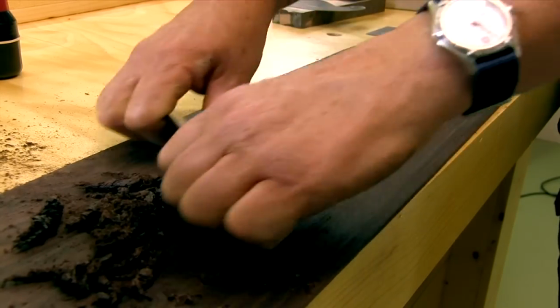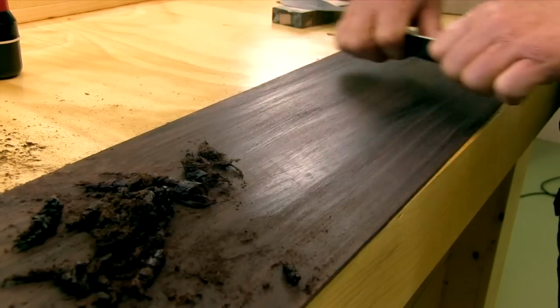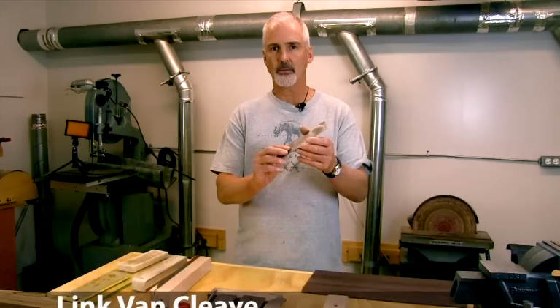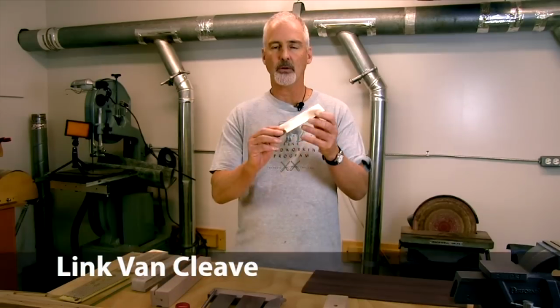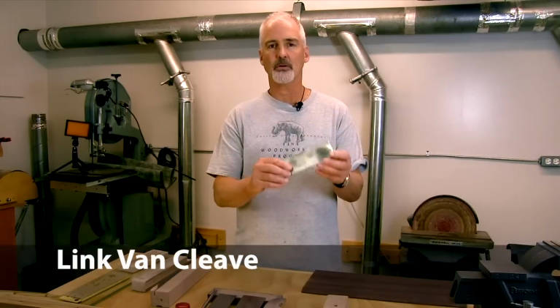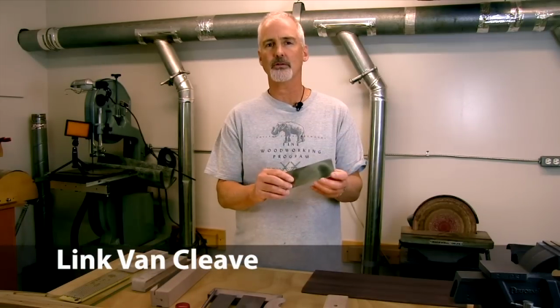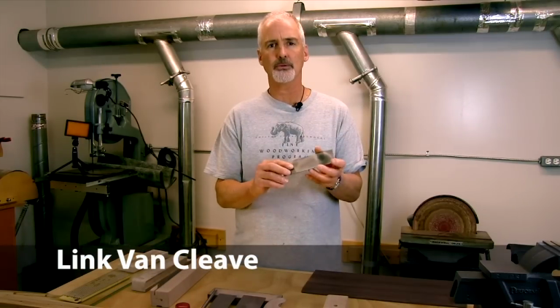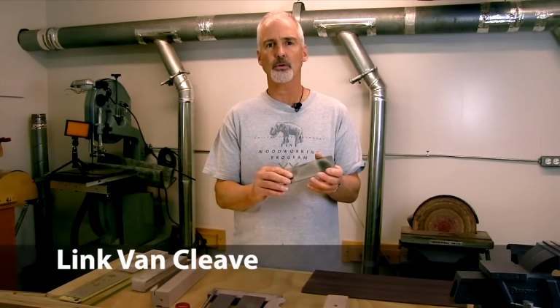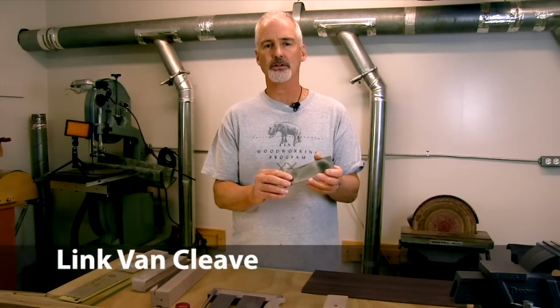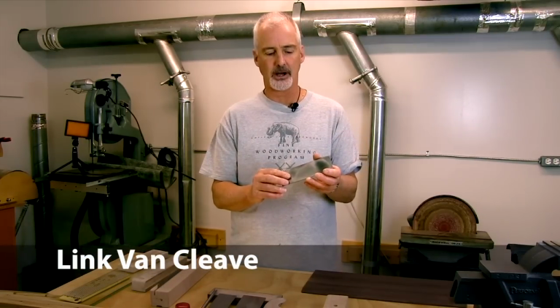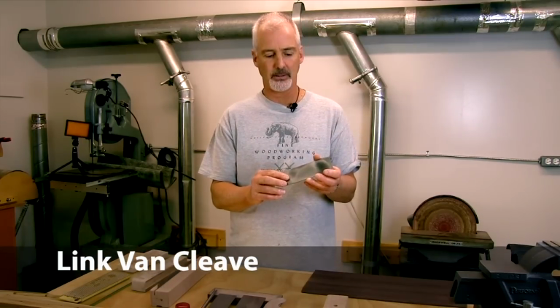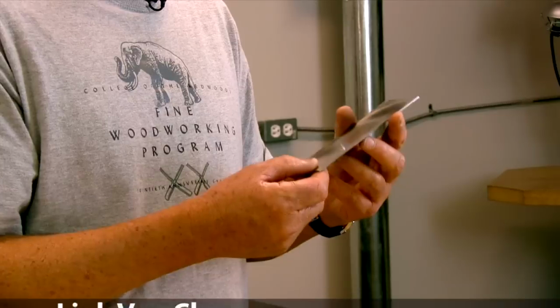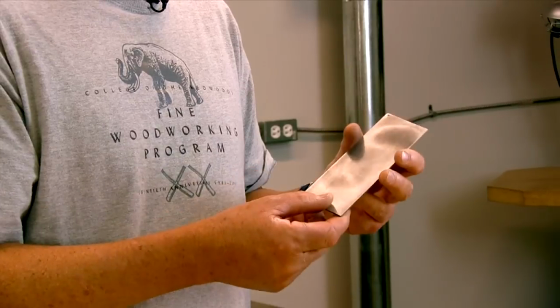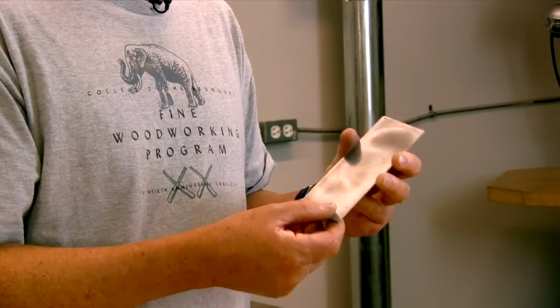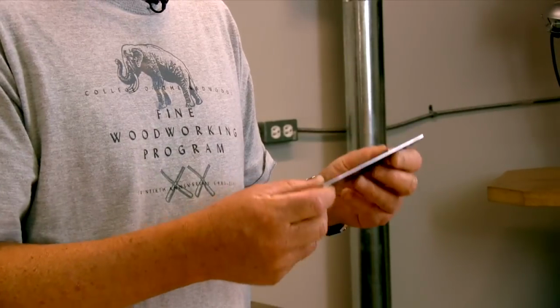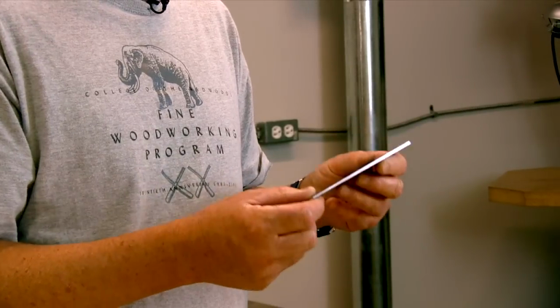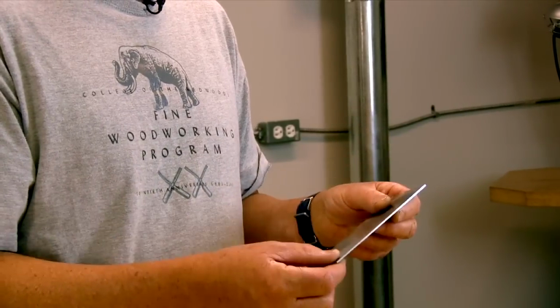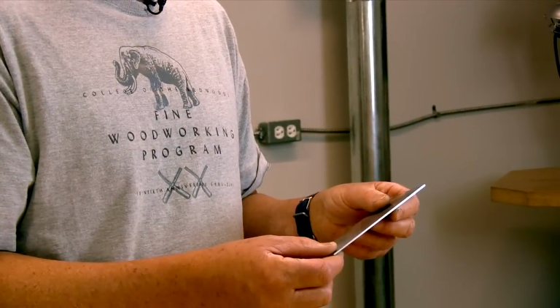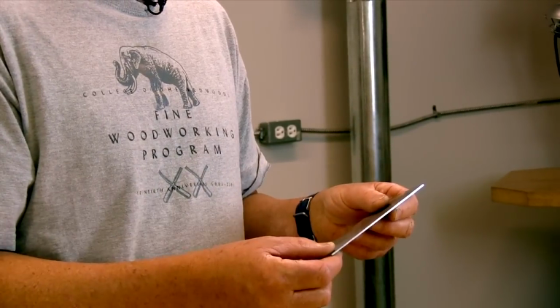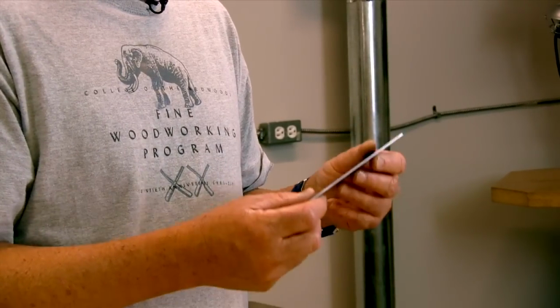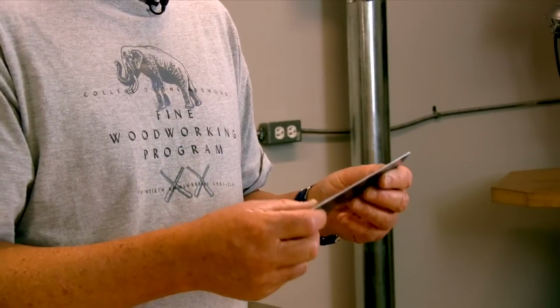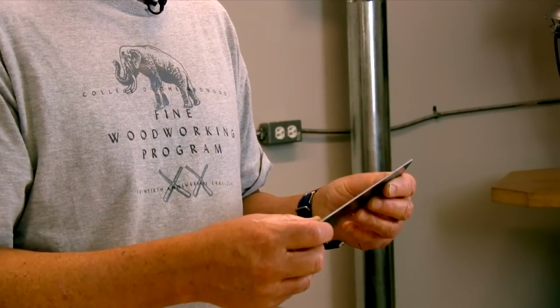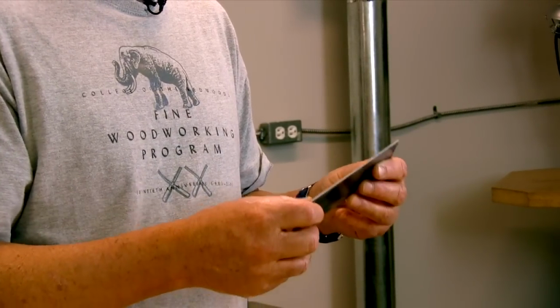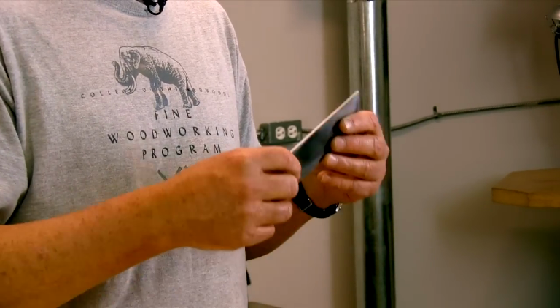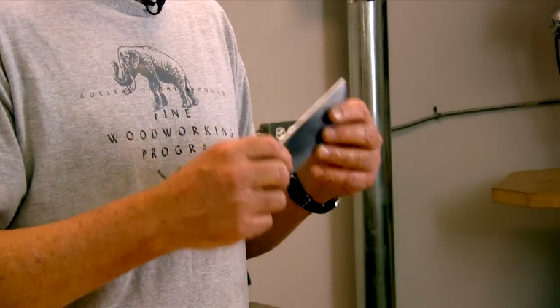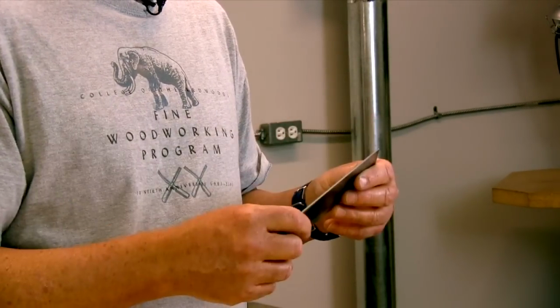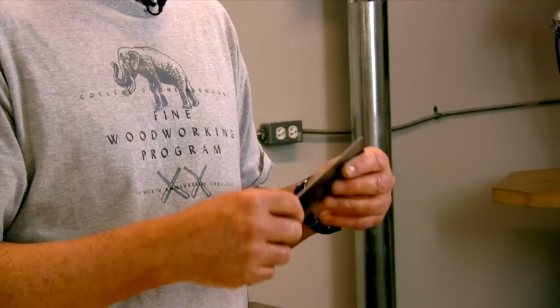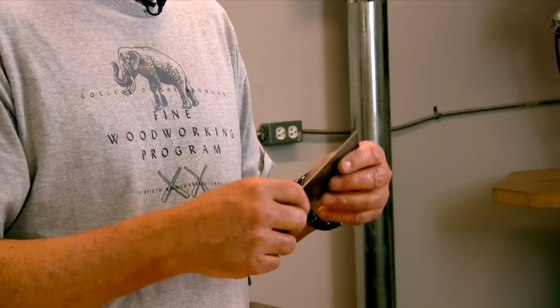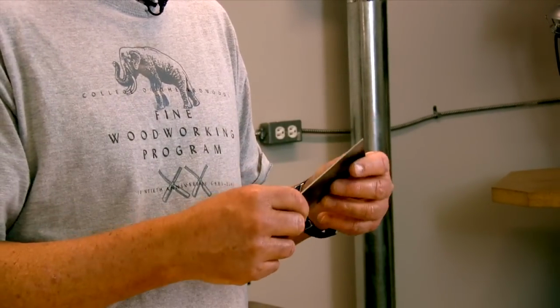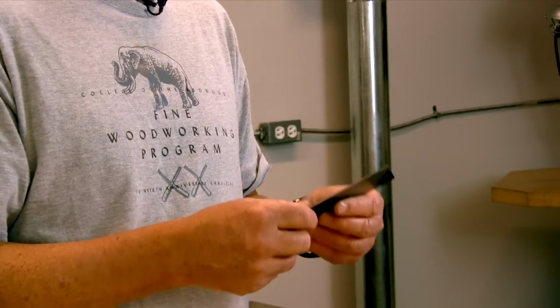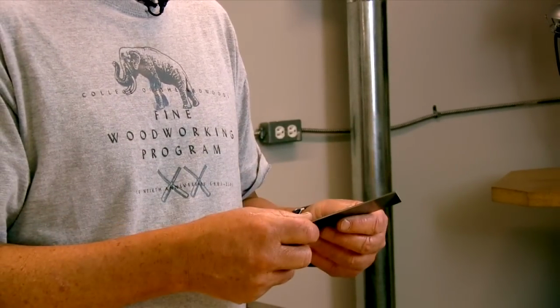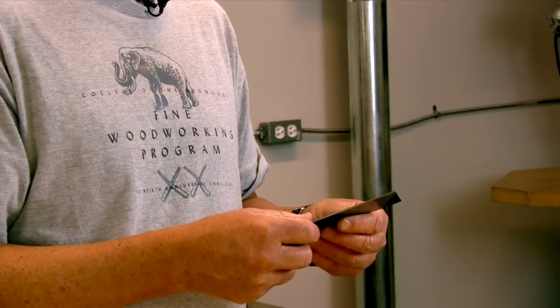Scrapers are some of the most versatile tools in the shop. I'm going to show you a few simple jigs that'll help you put an edge easily and quickly on a scraper.